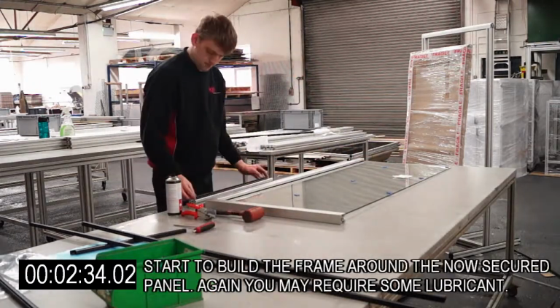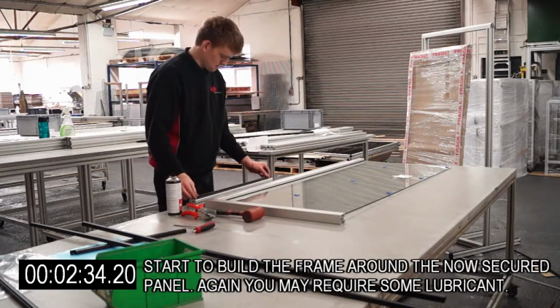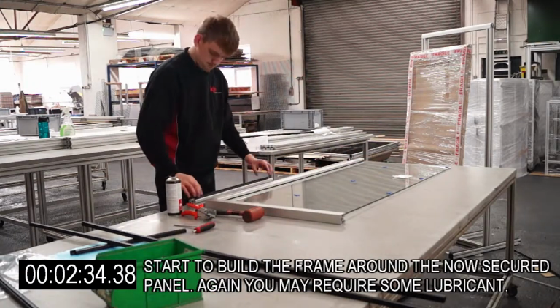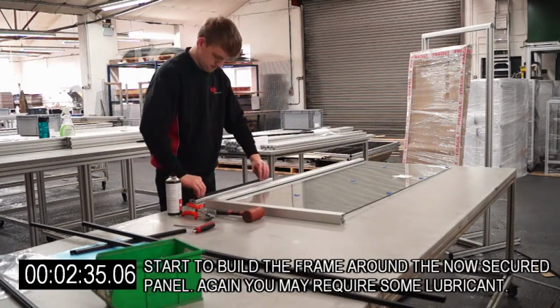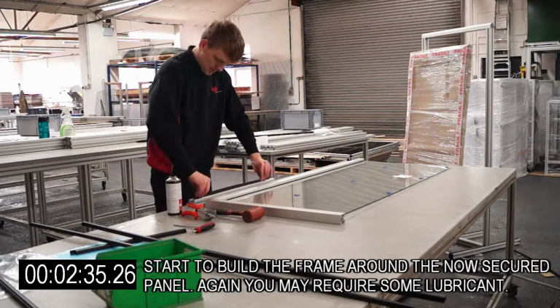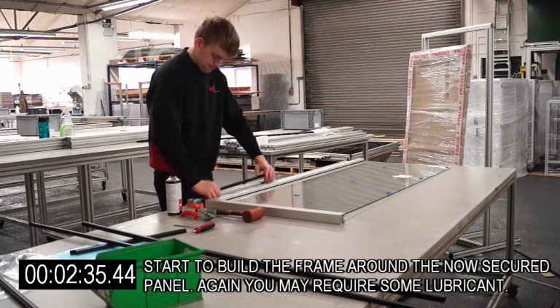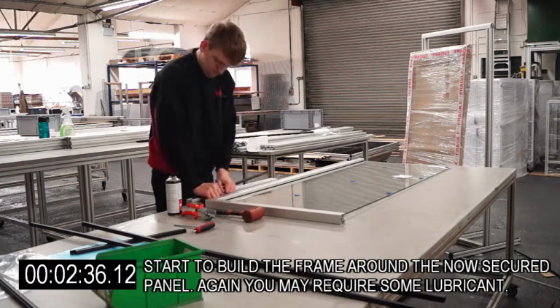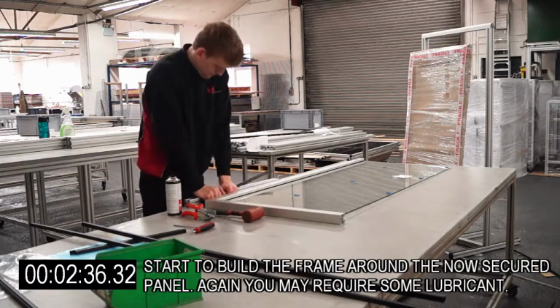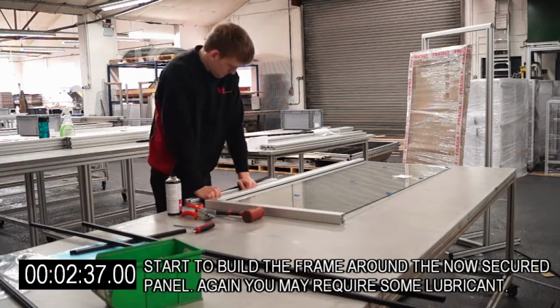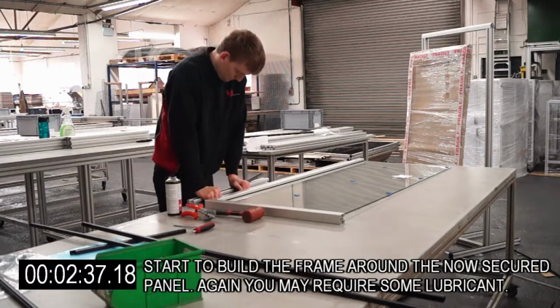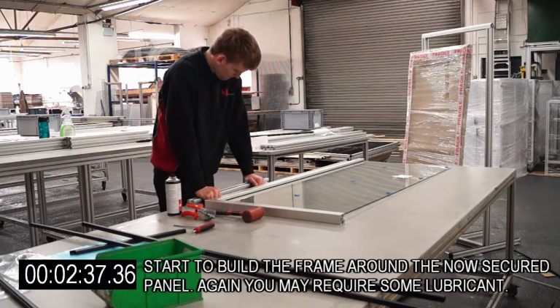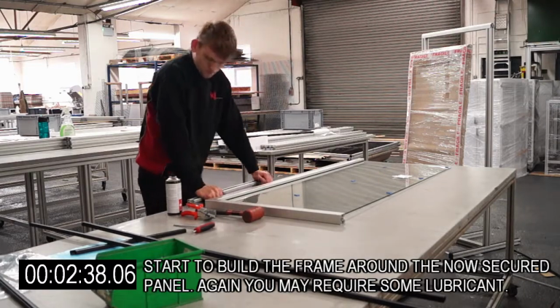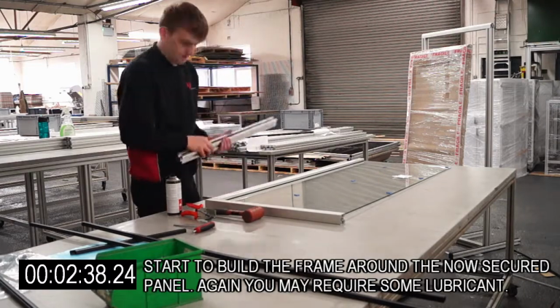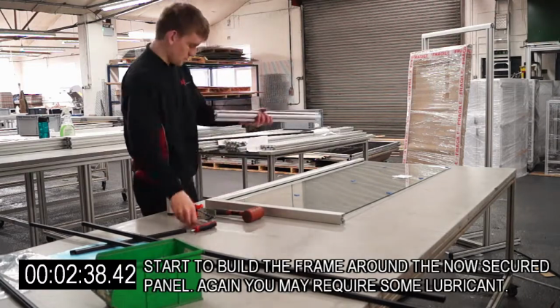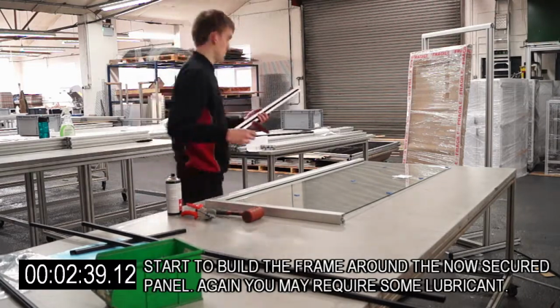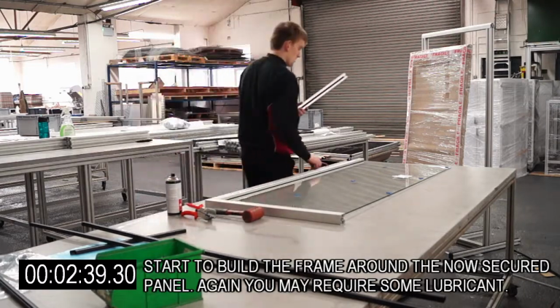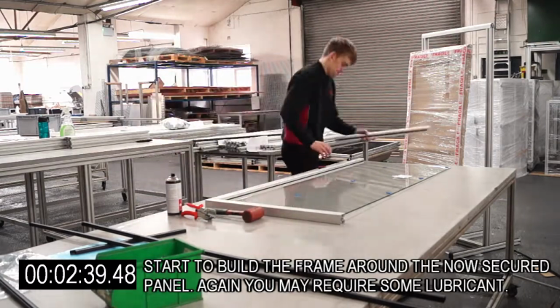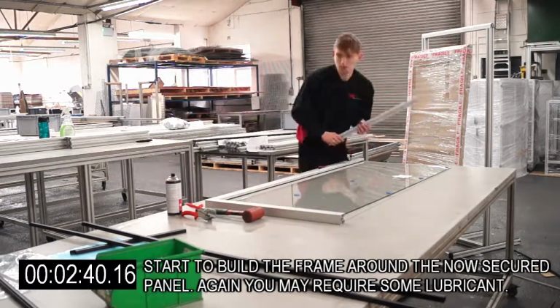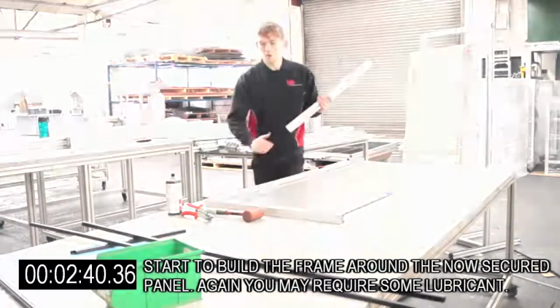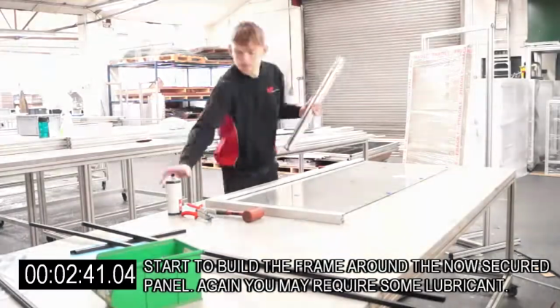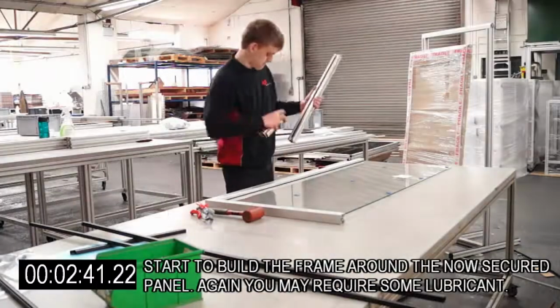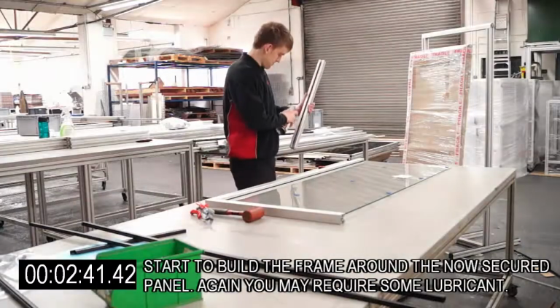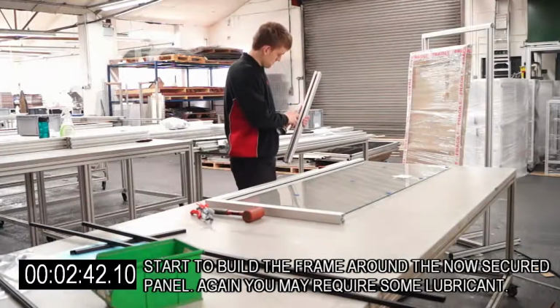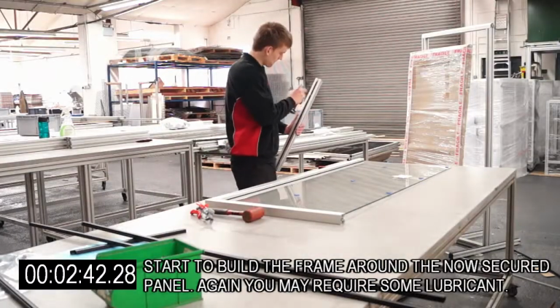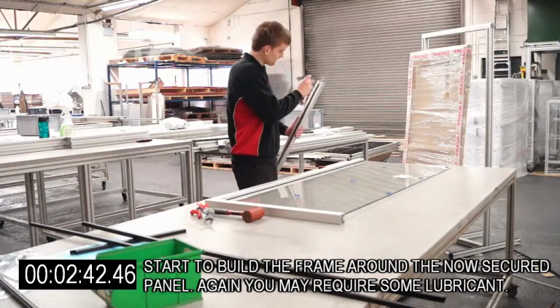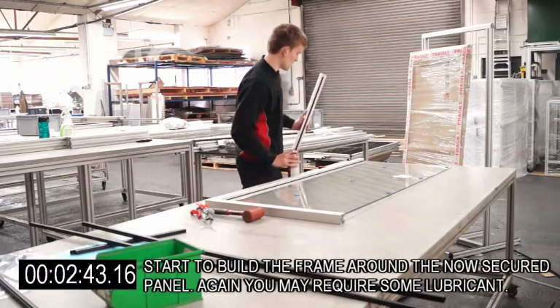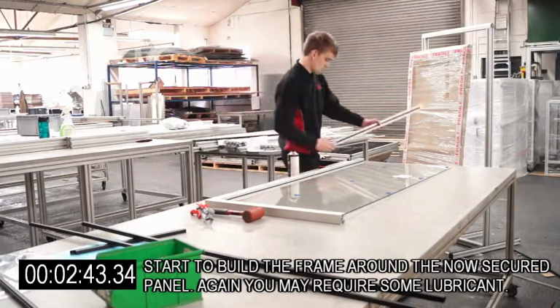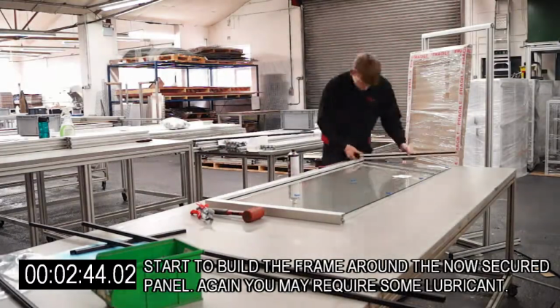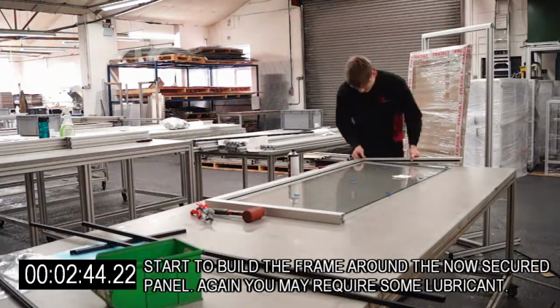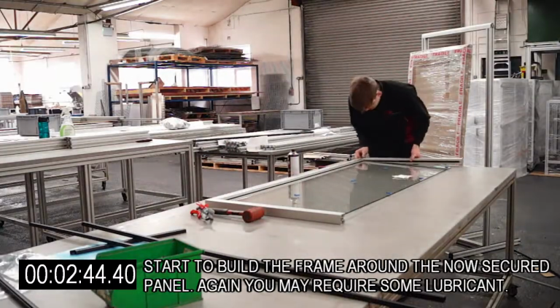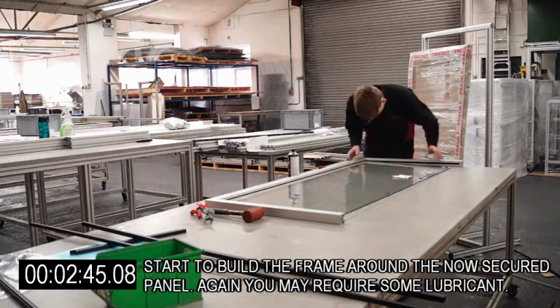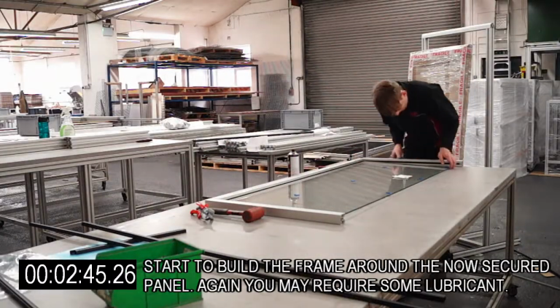Start to build the frame around the now secured panel. Again, you may require some lubricant.